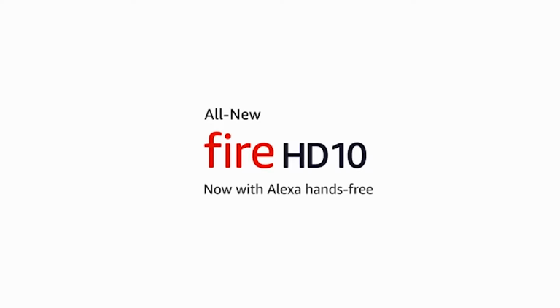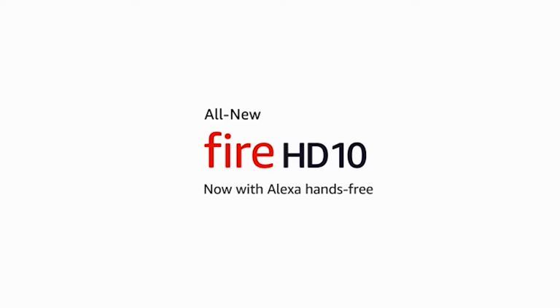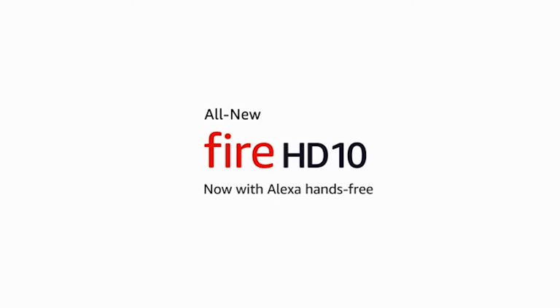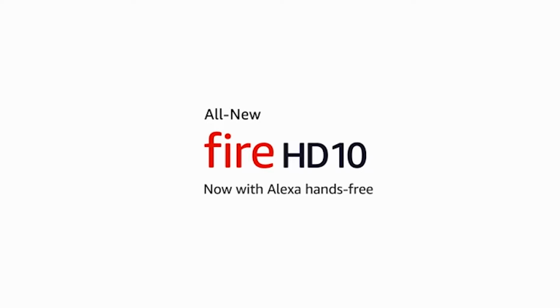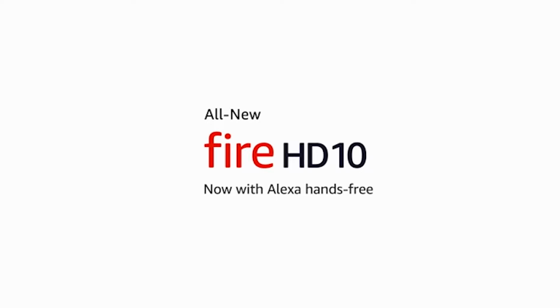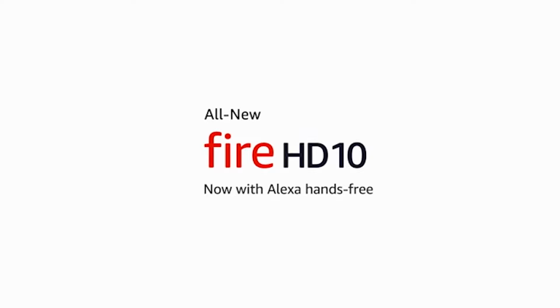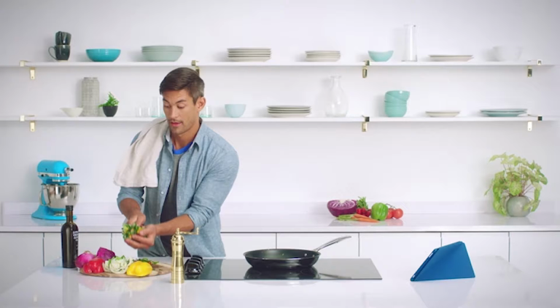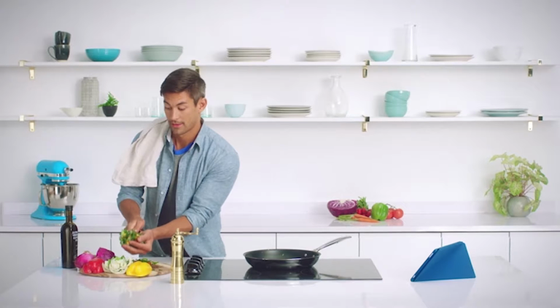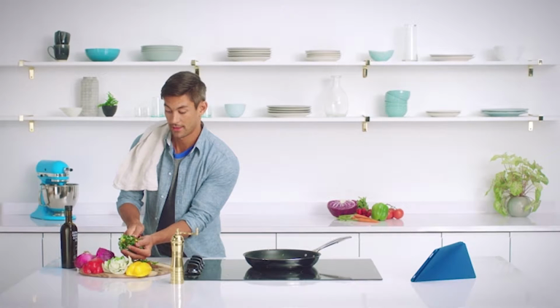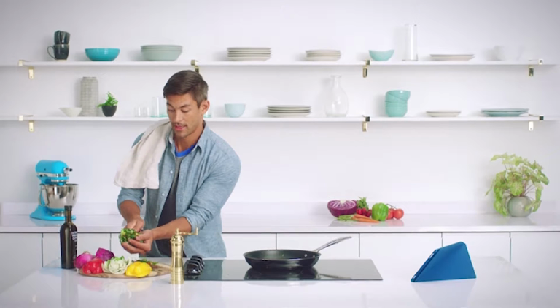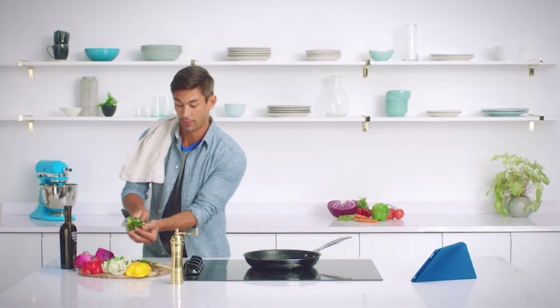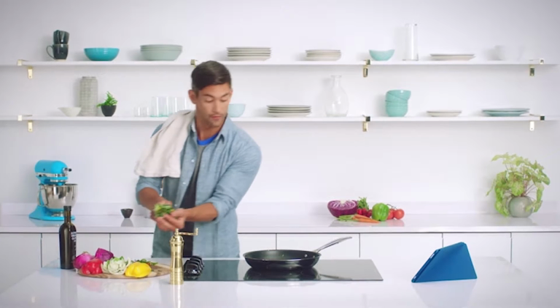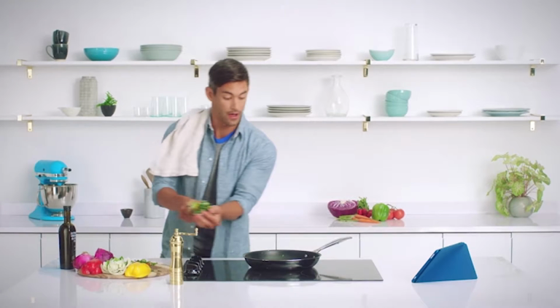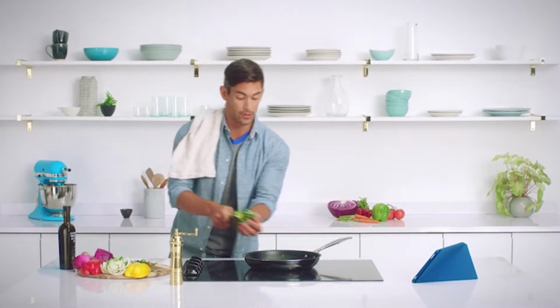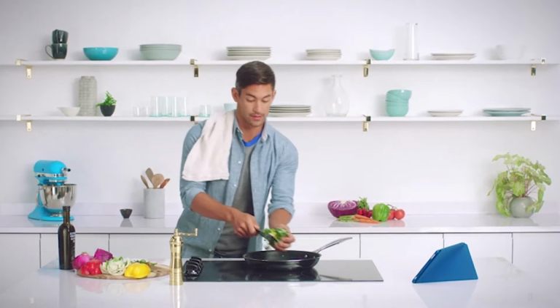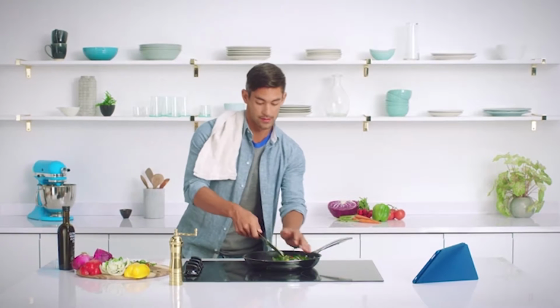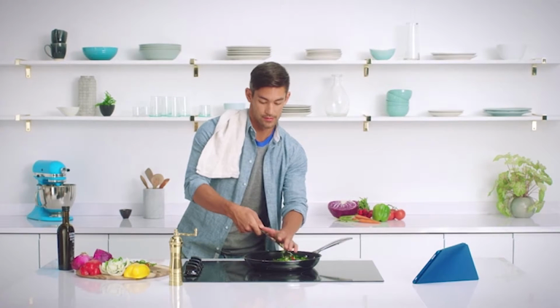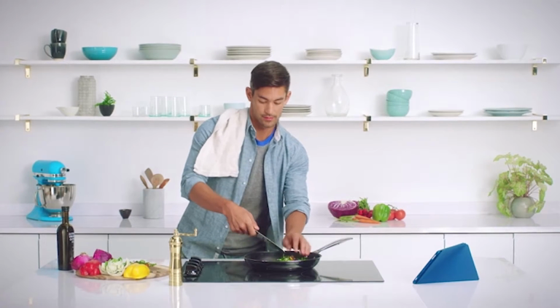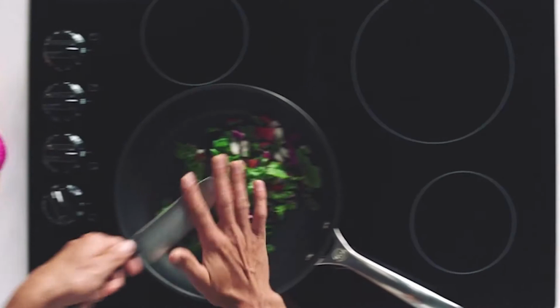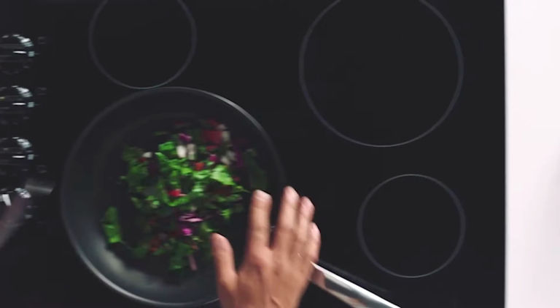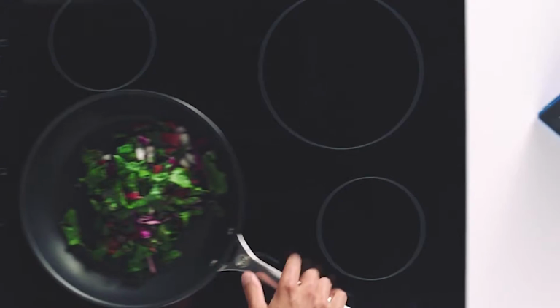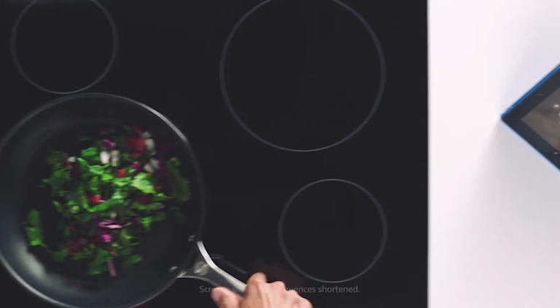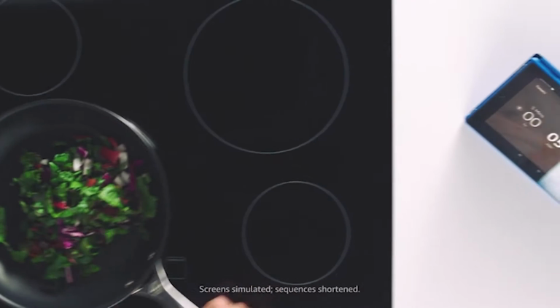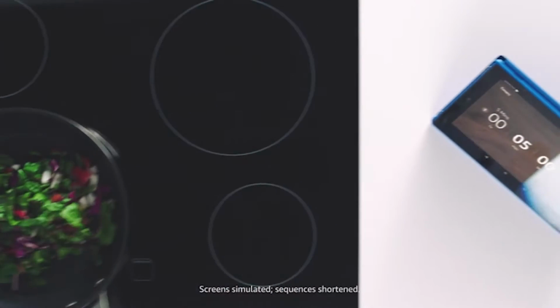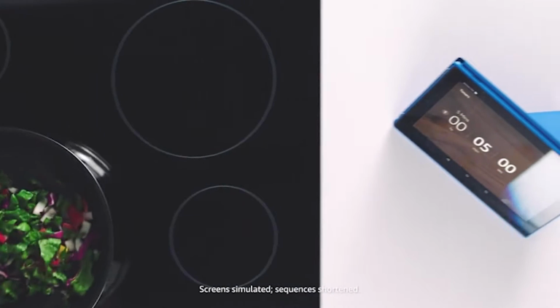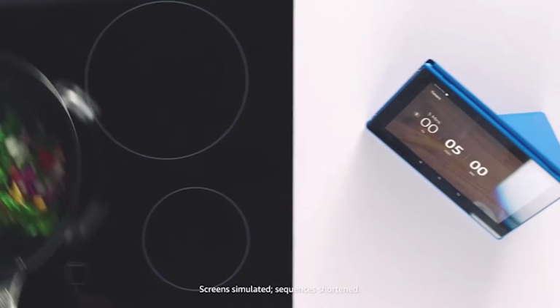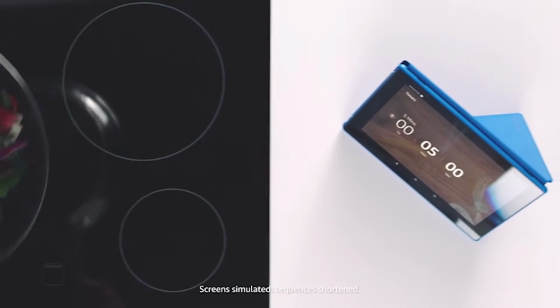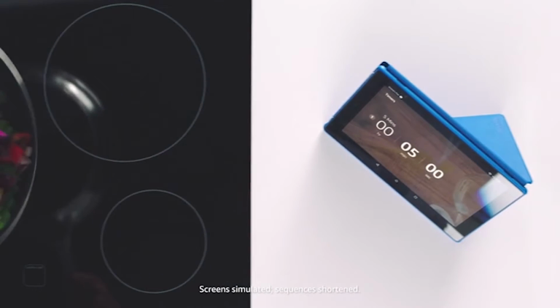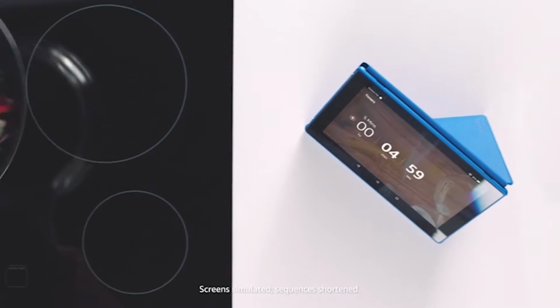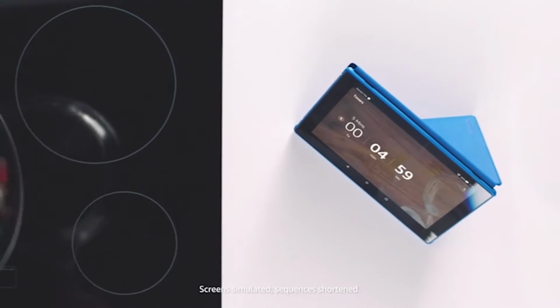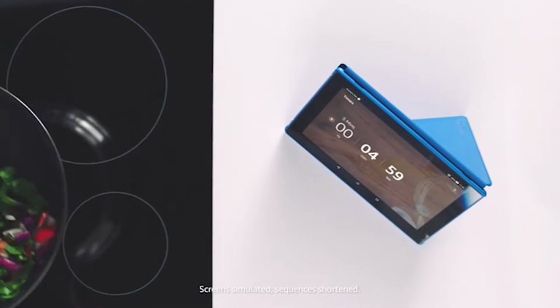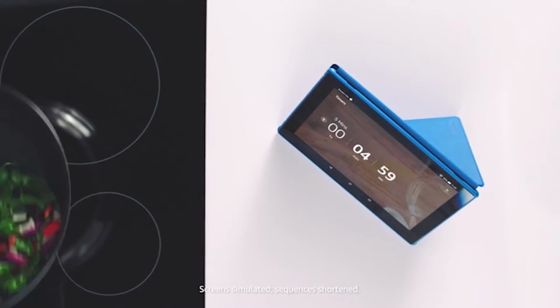Alexa, set timer for five minutes. Five minutes, starting now.